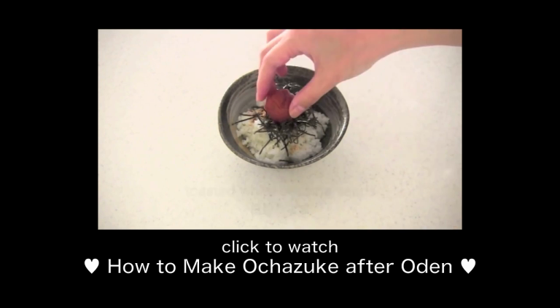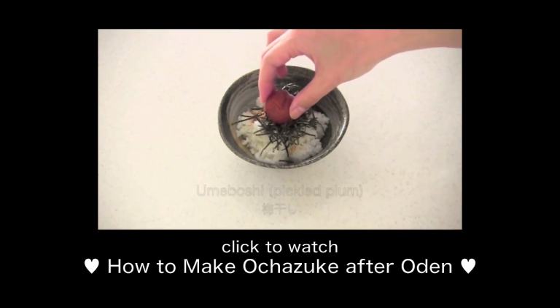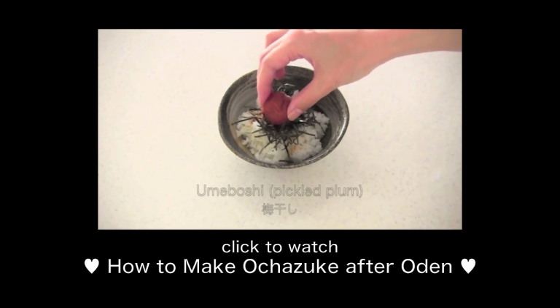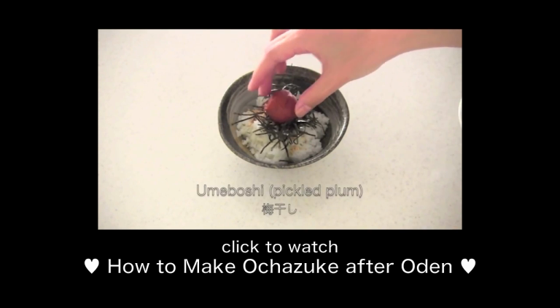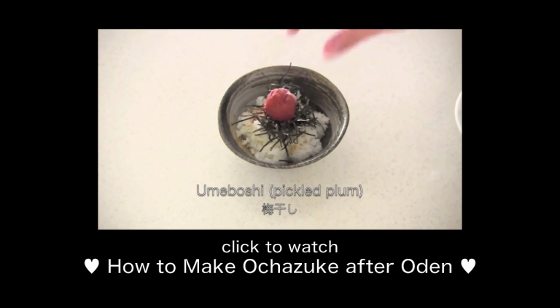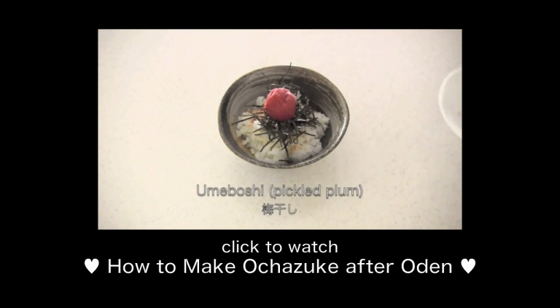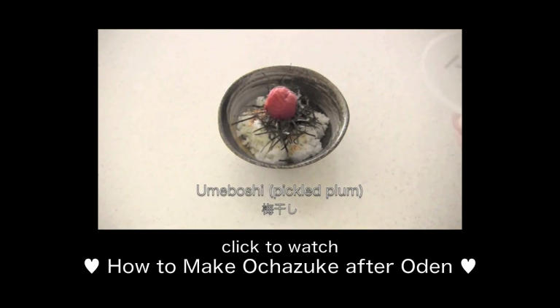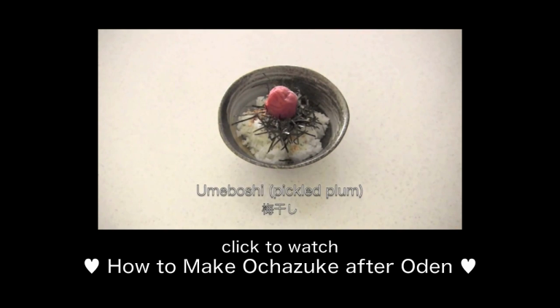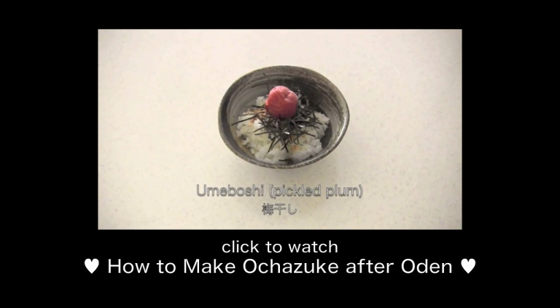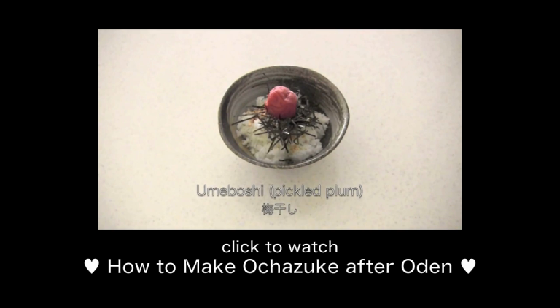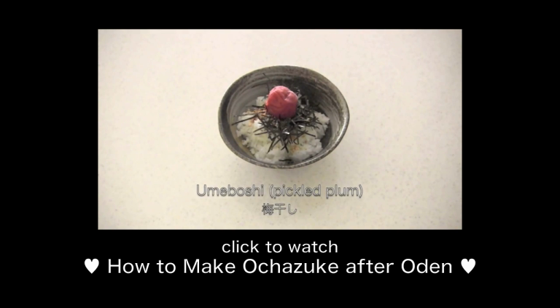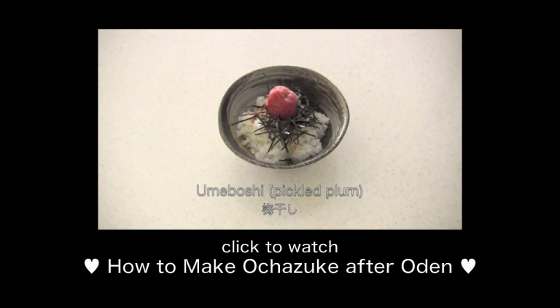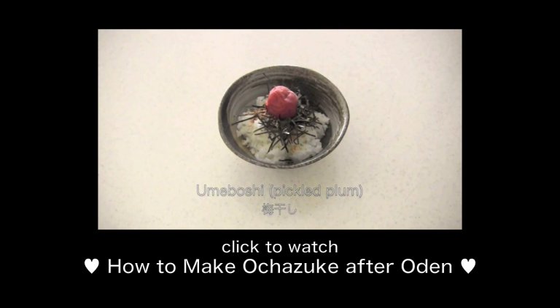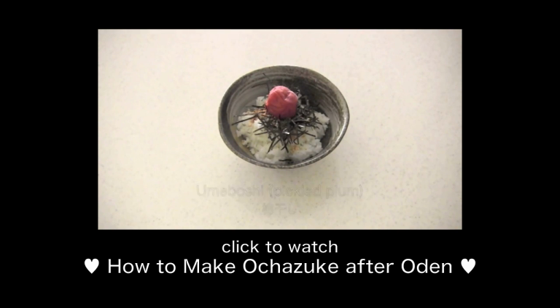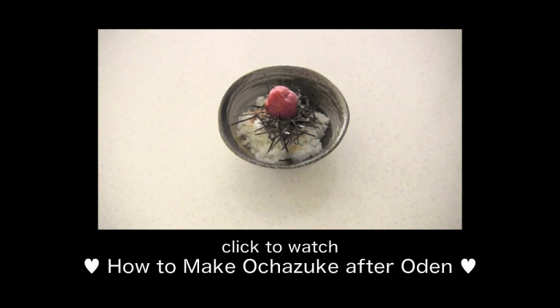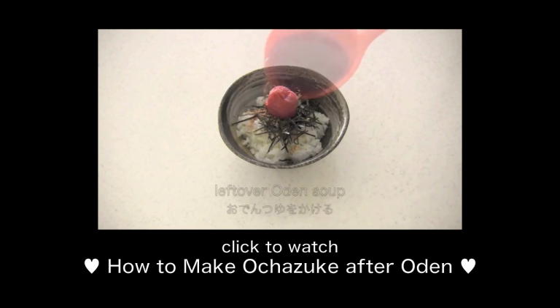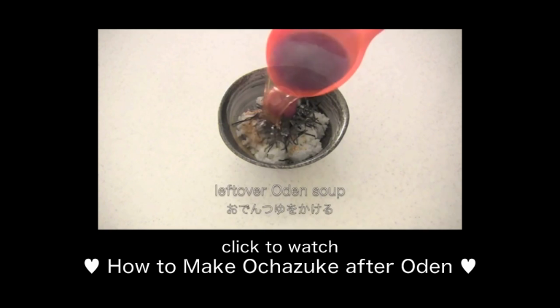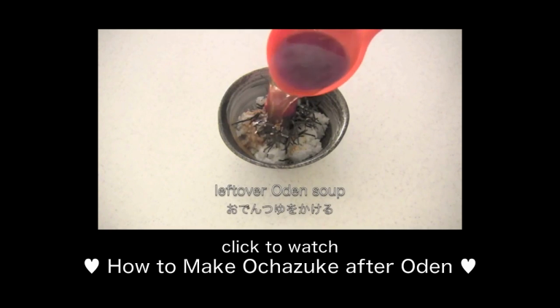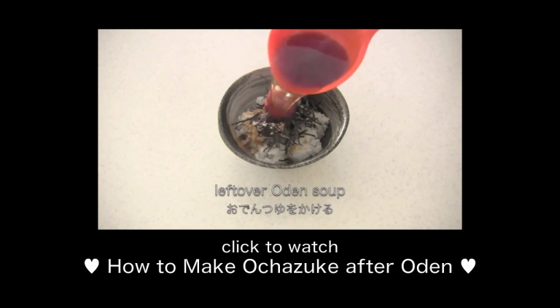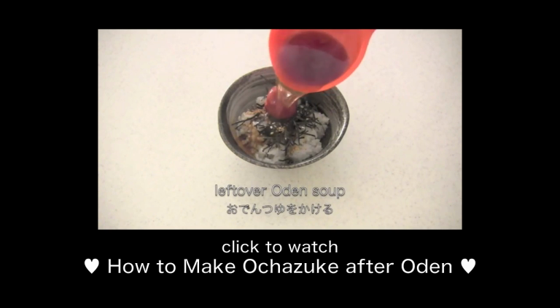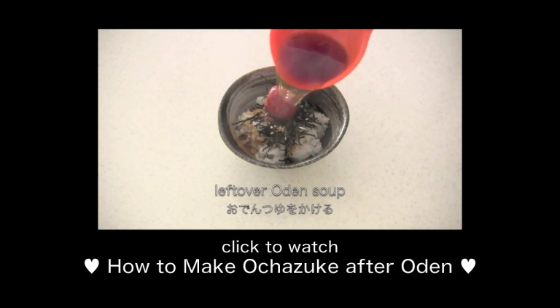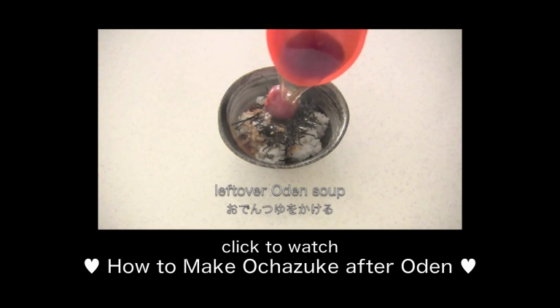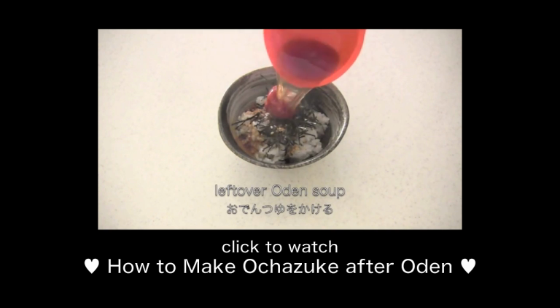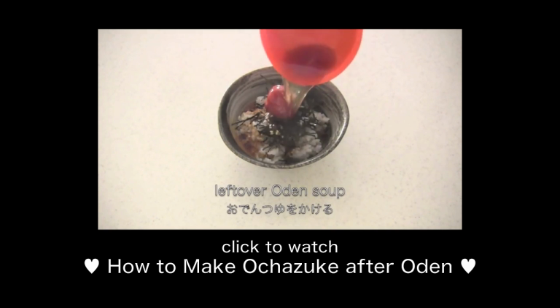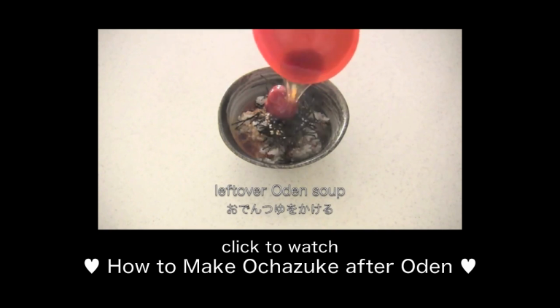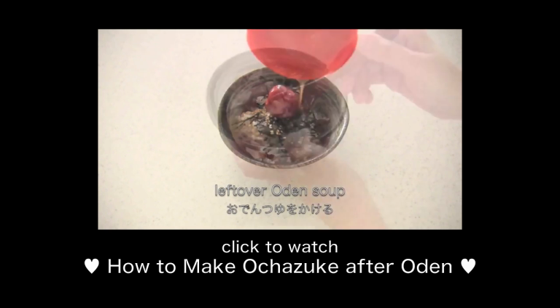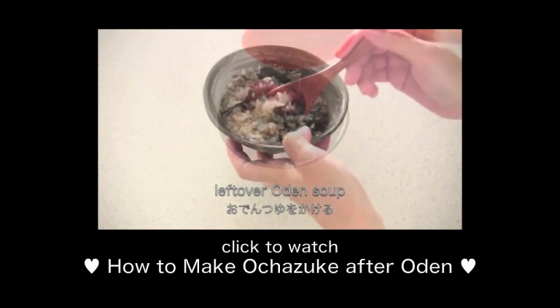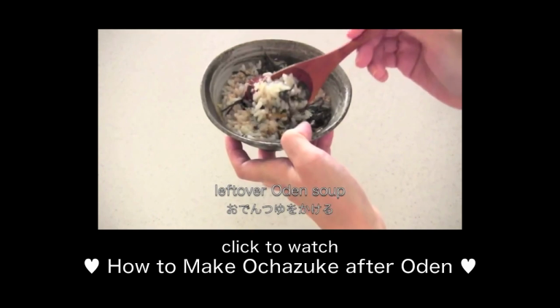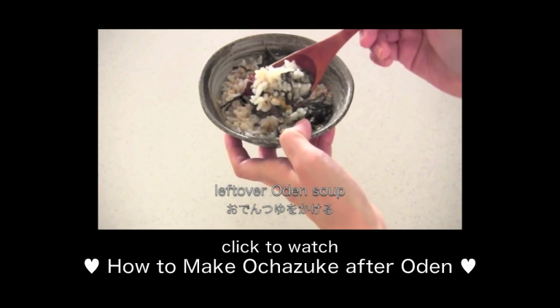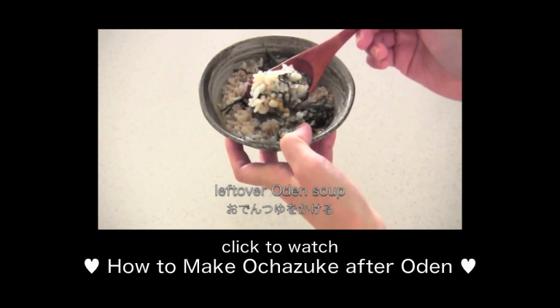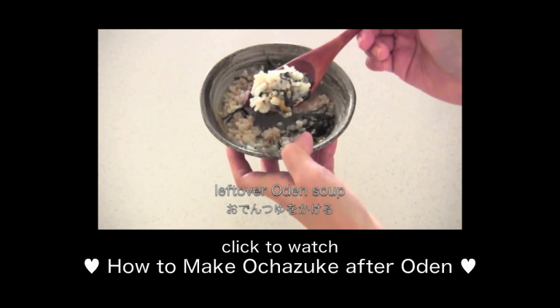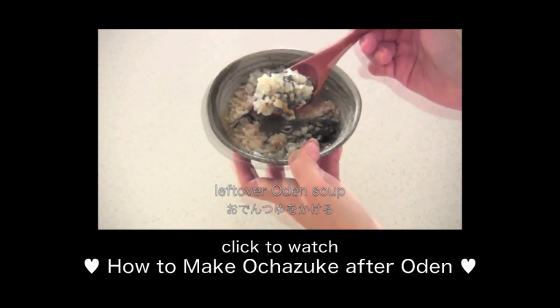It's a bowl of rice. Then pour some leftover oden soup over it.